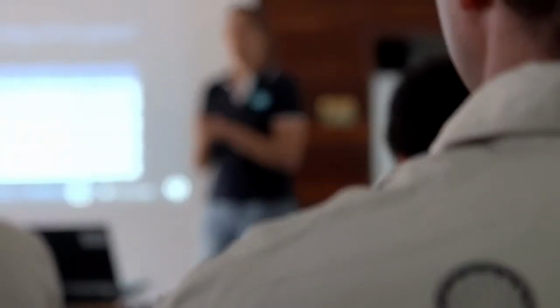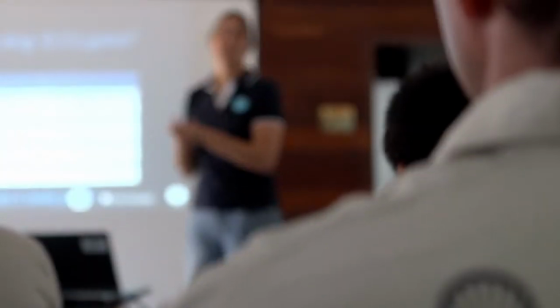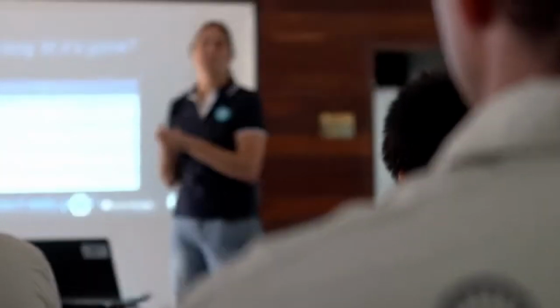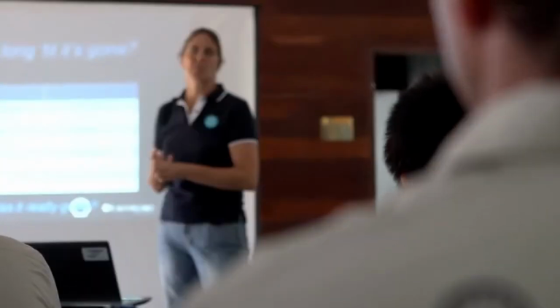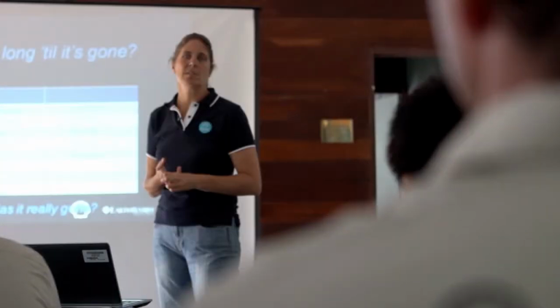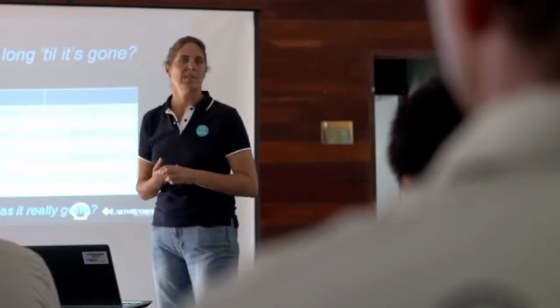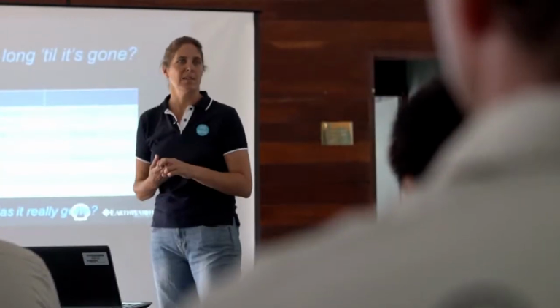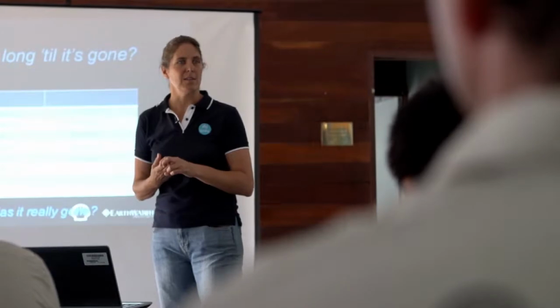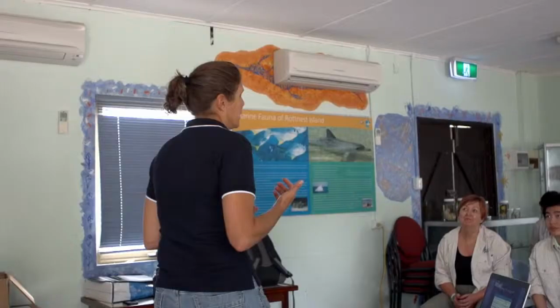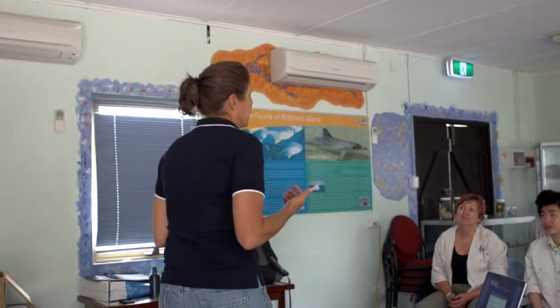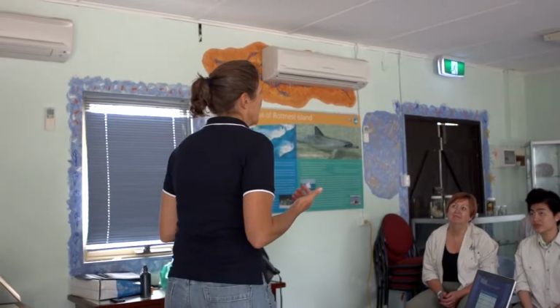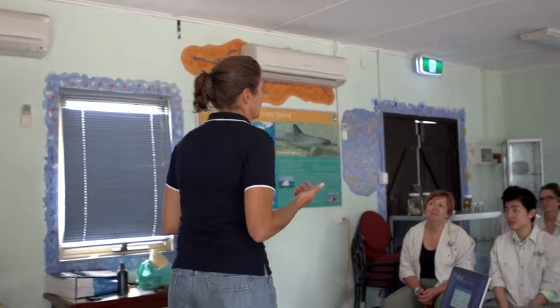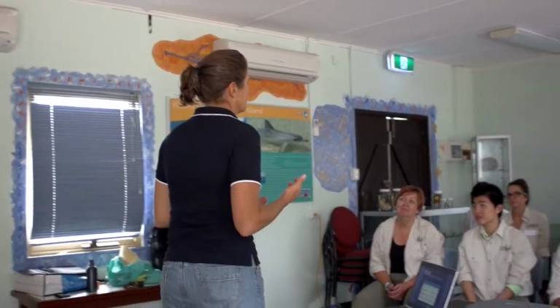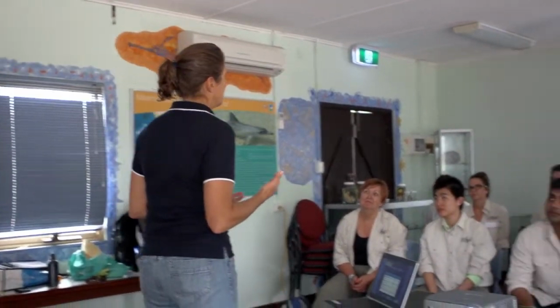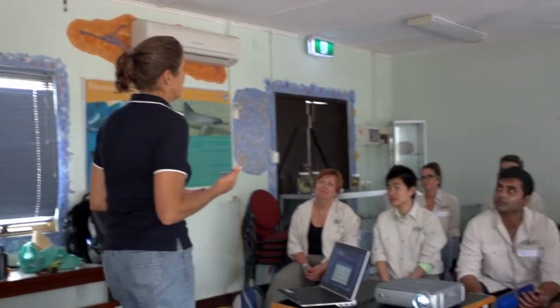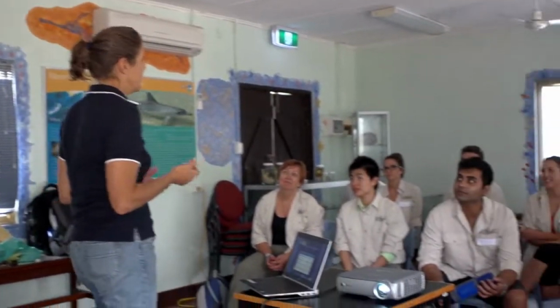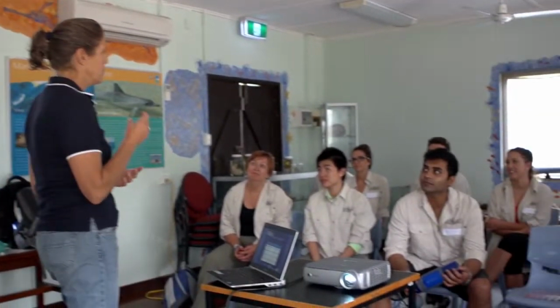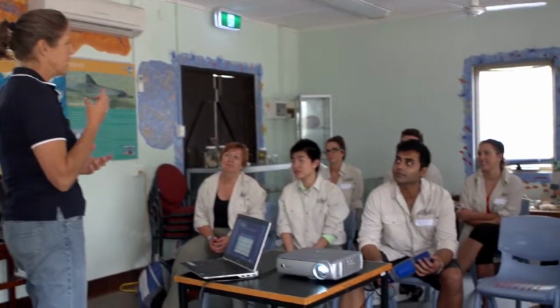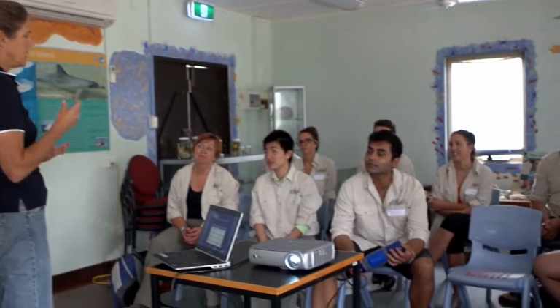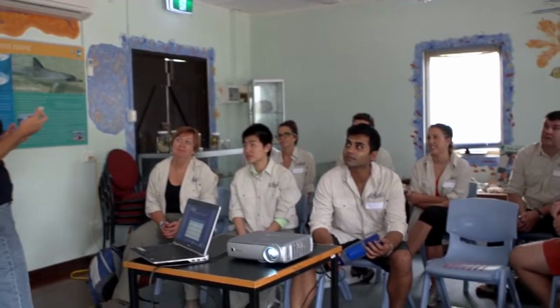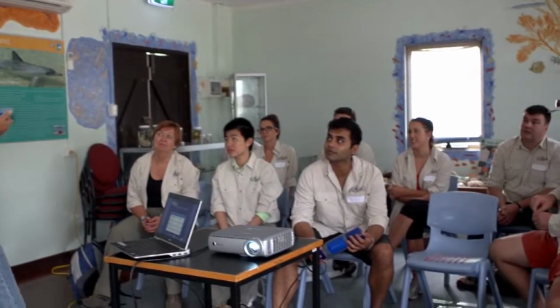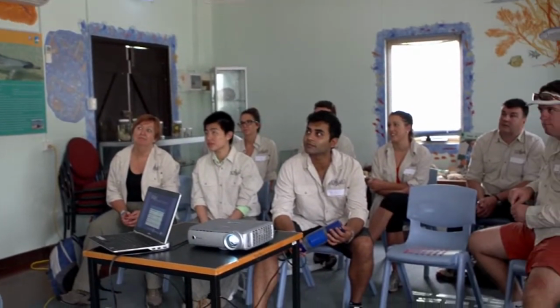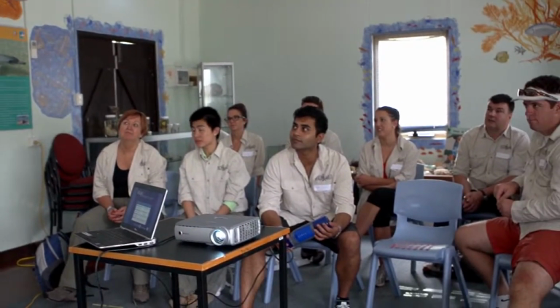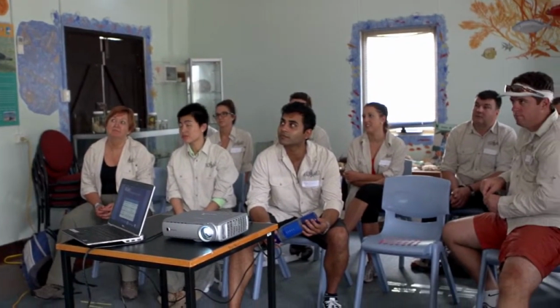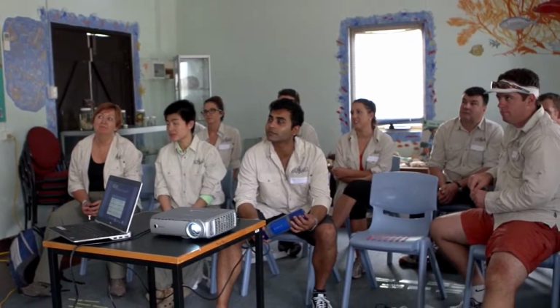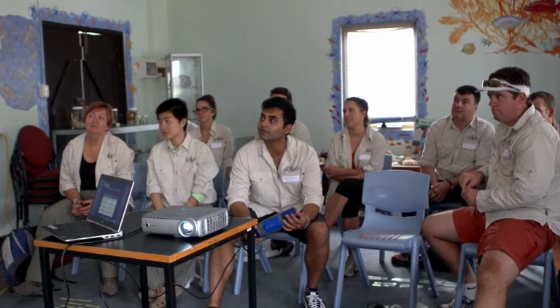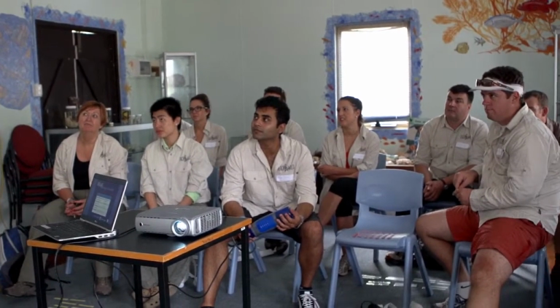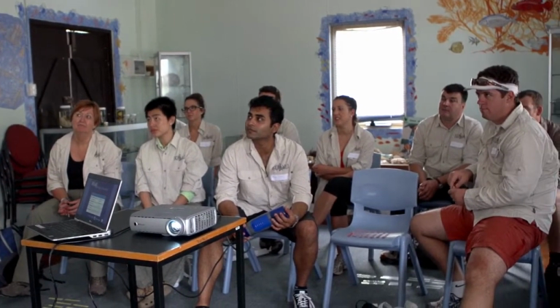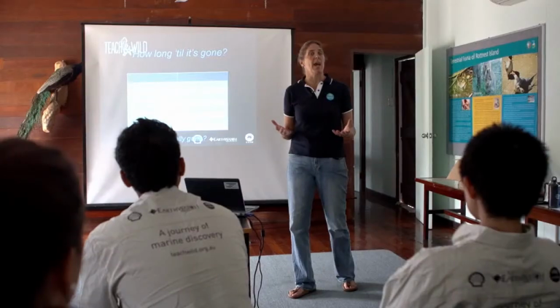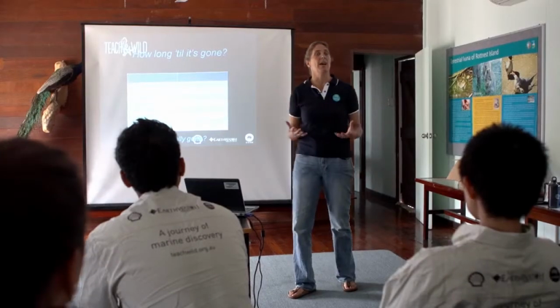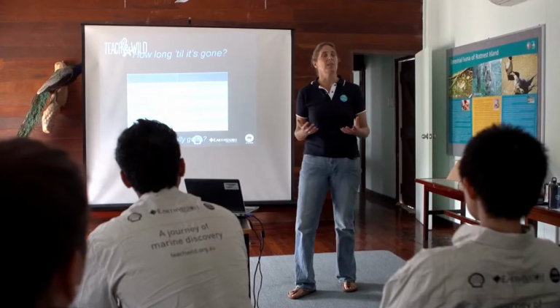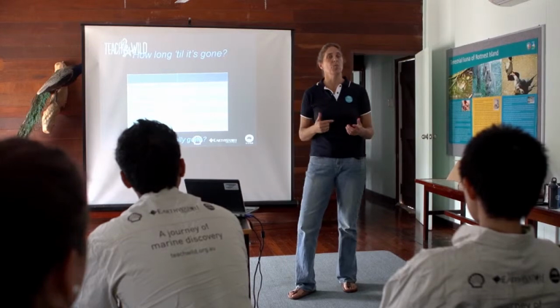Our aim is to carry out a national risk assessment so that we can identify and quantify the threat that marine debris poses to Australia's wildlife.